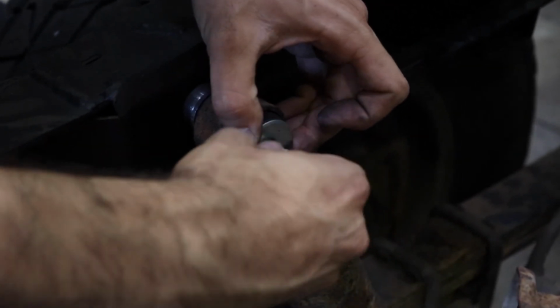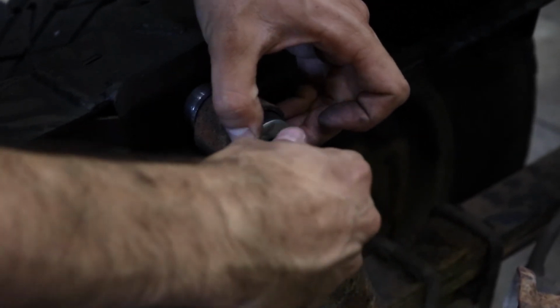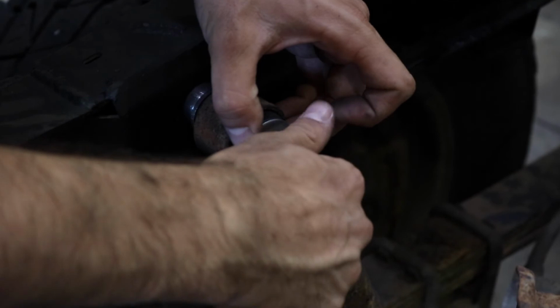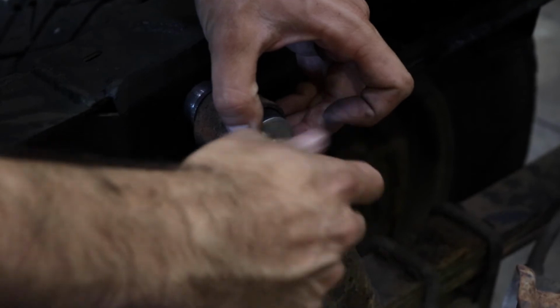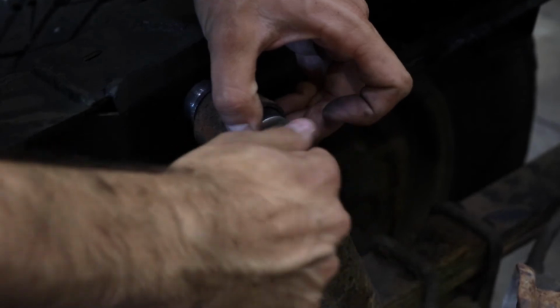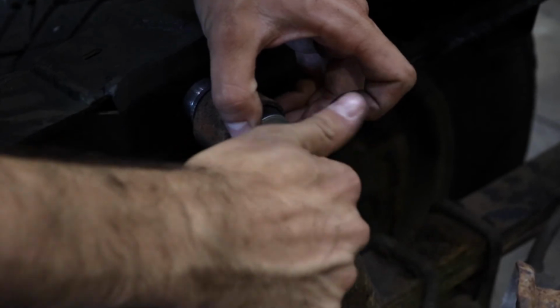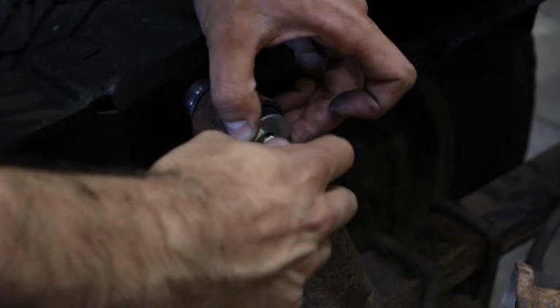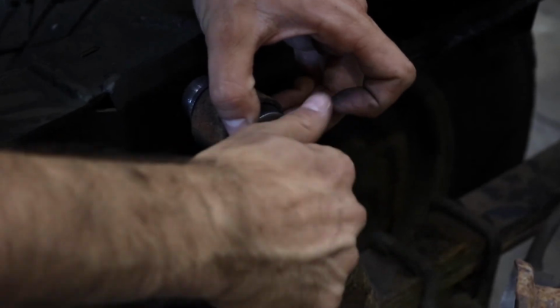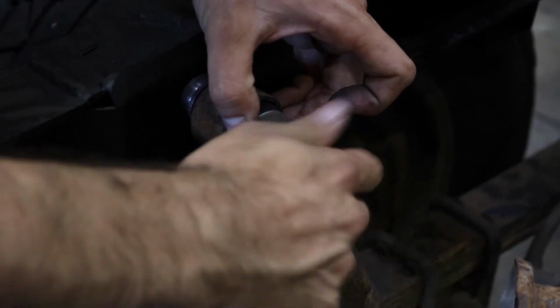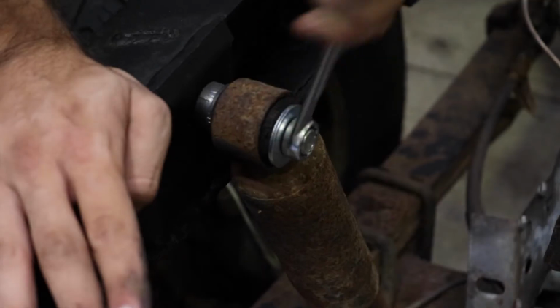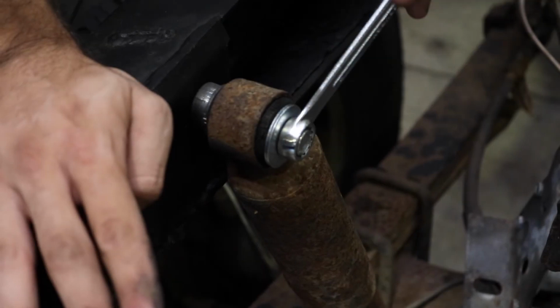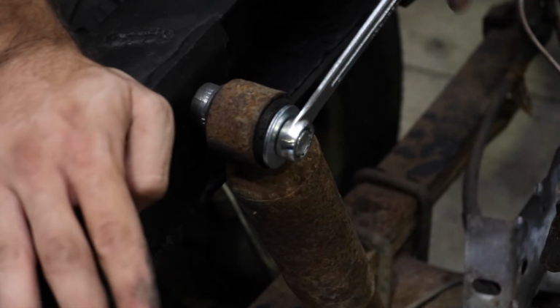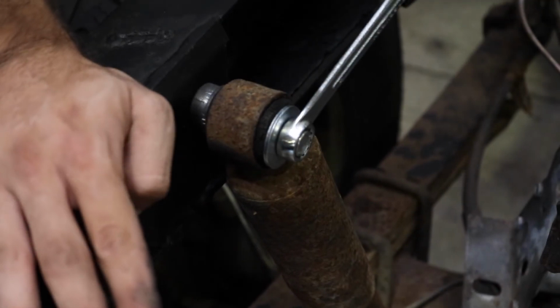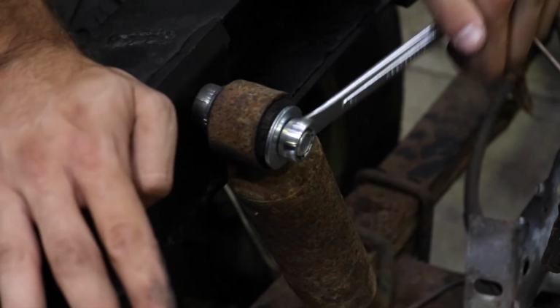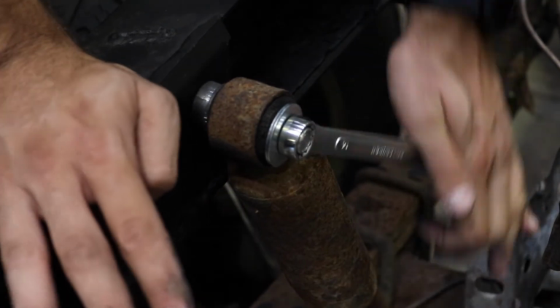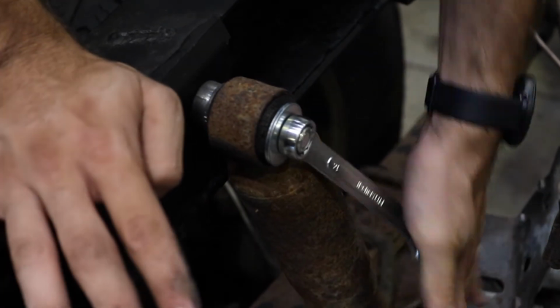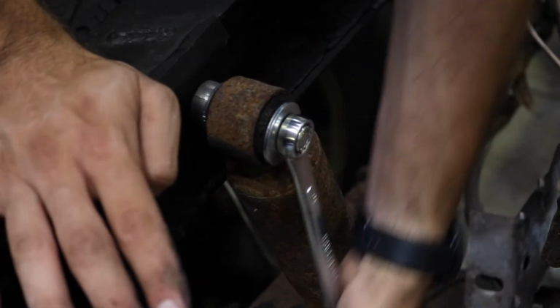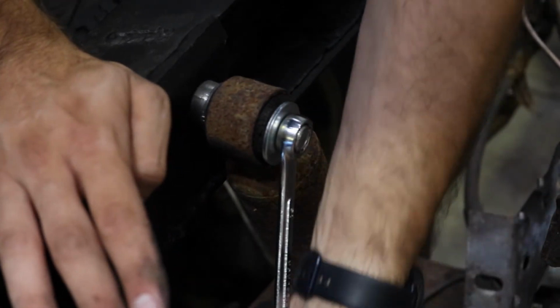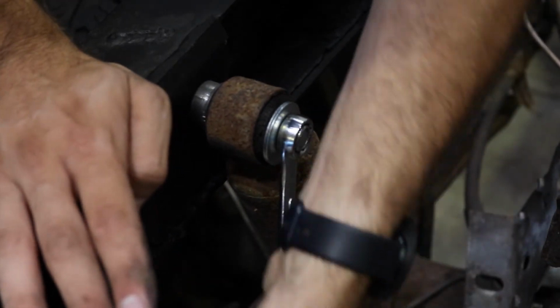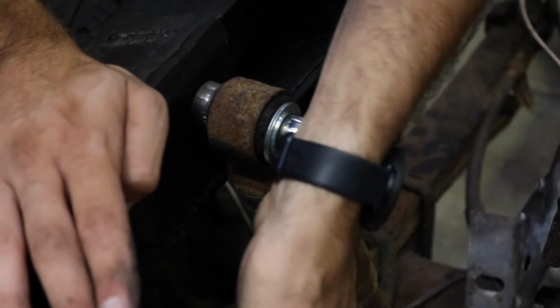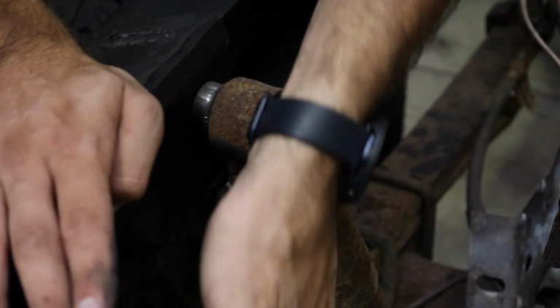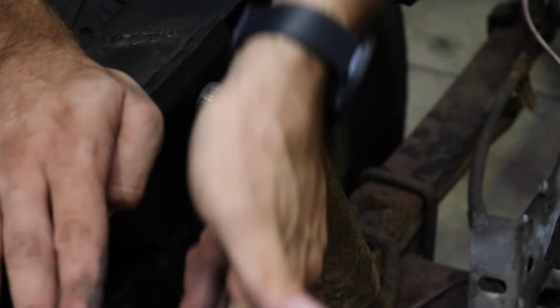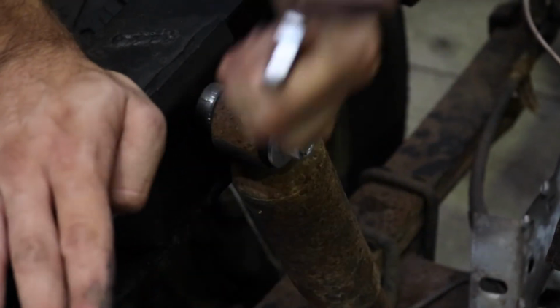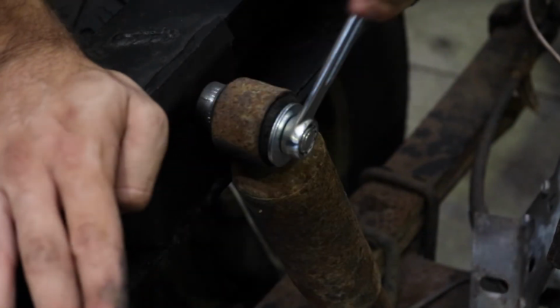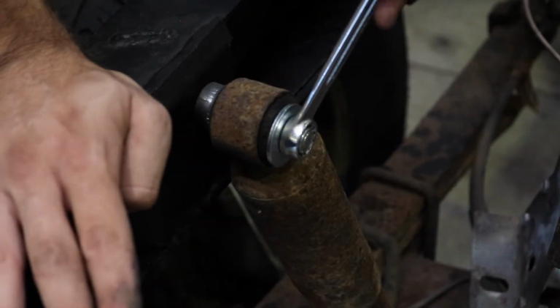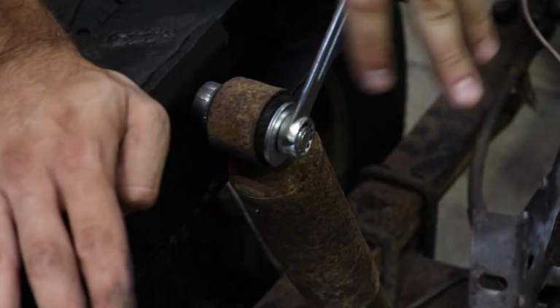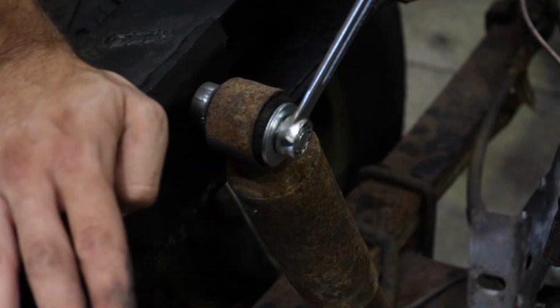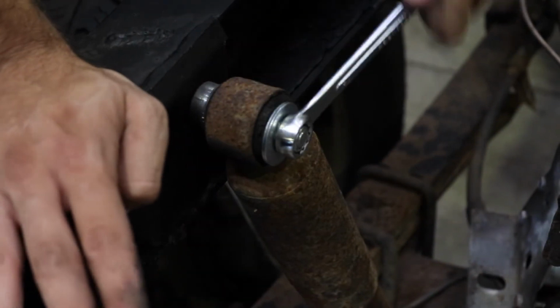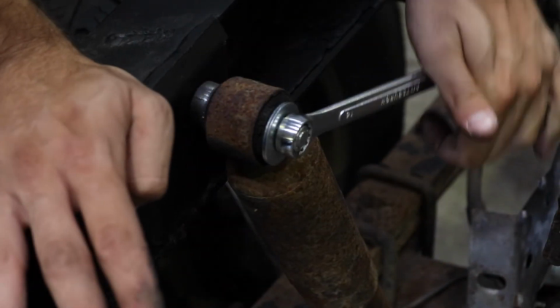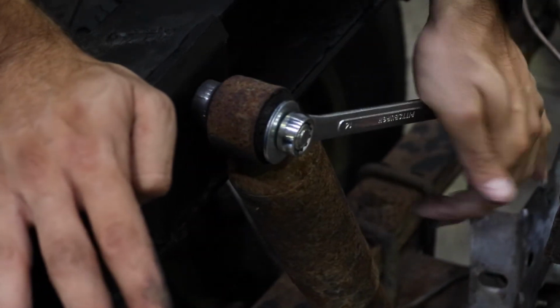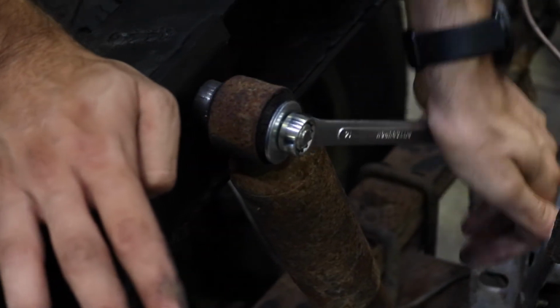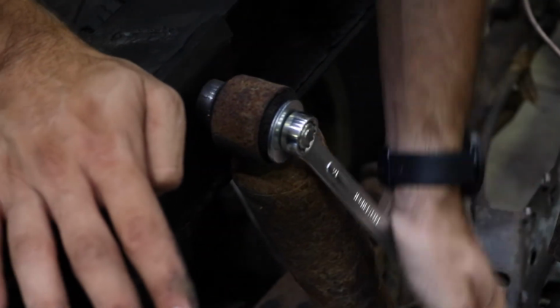Reassemble the rest of your vehicle, and you're done.